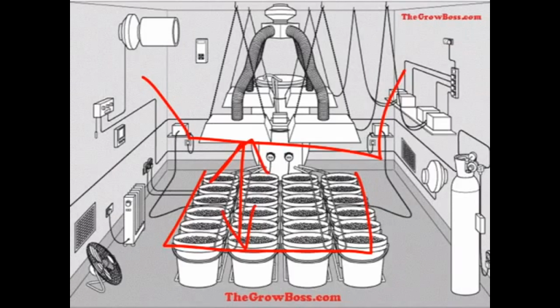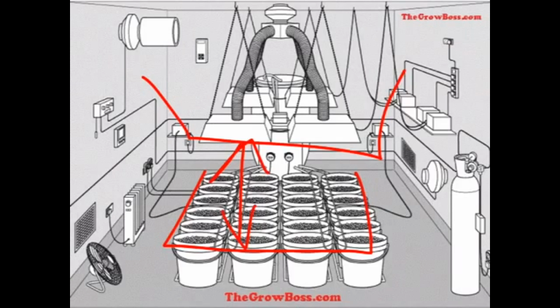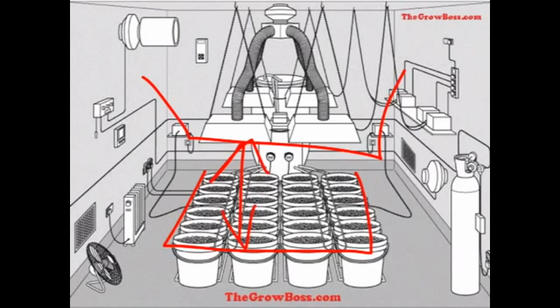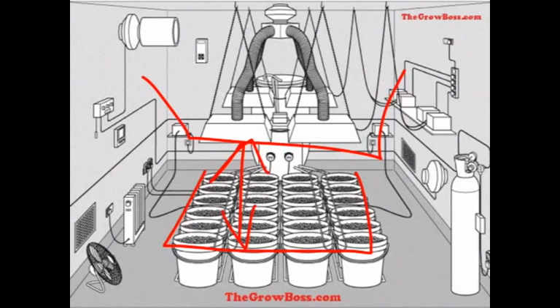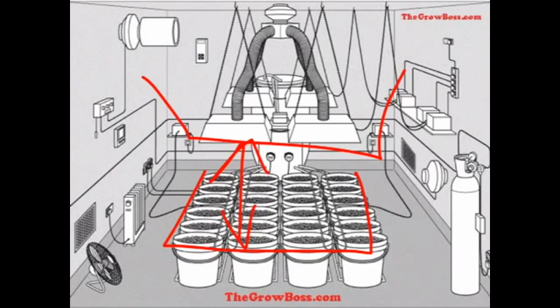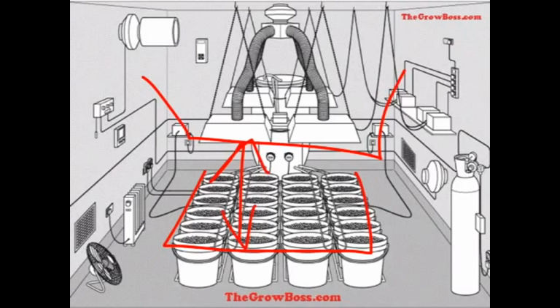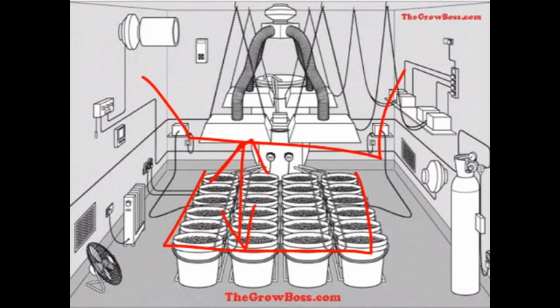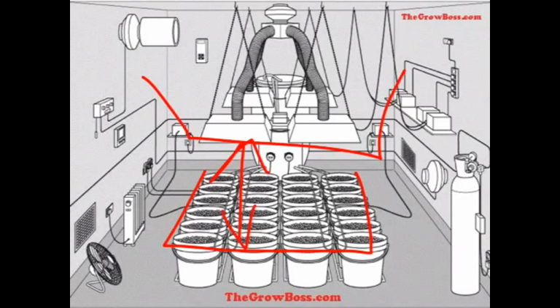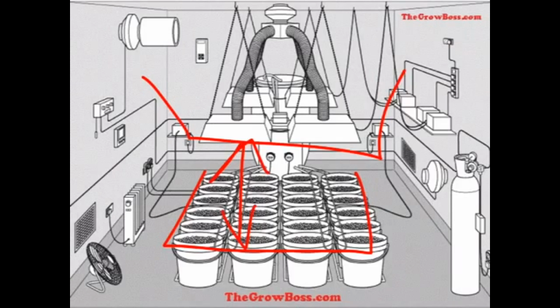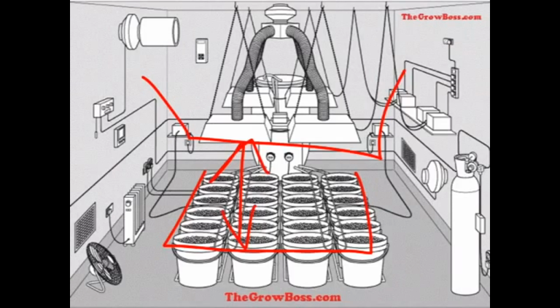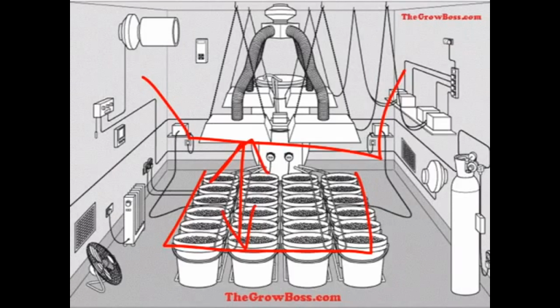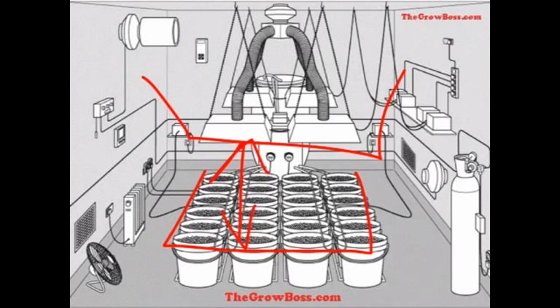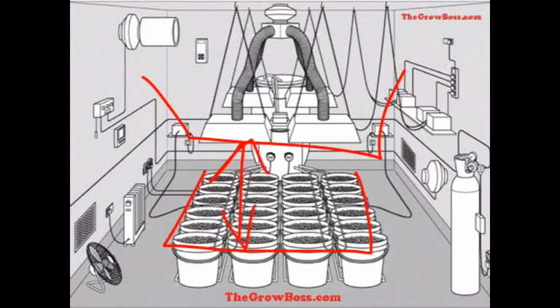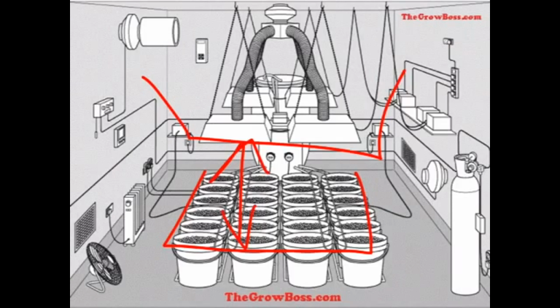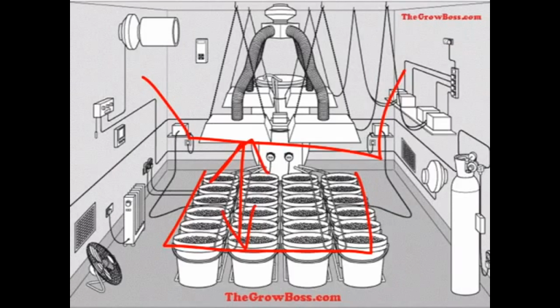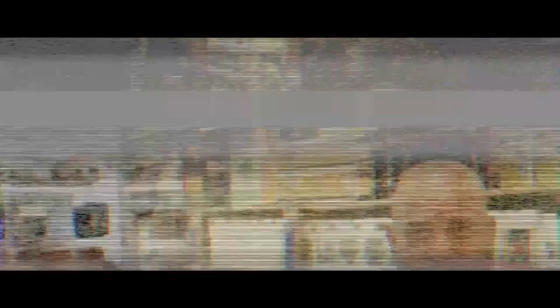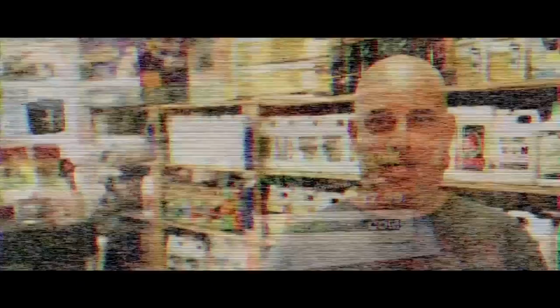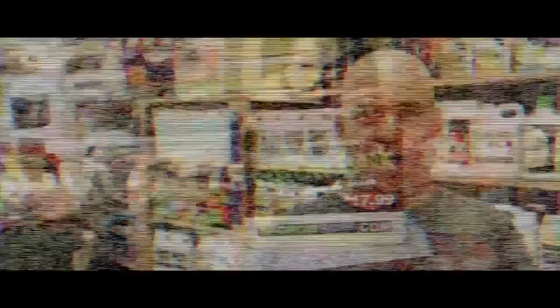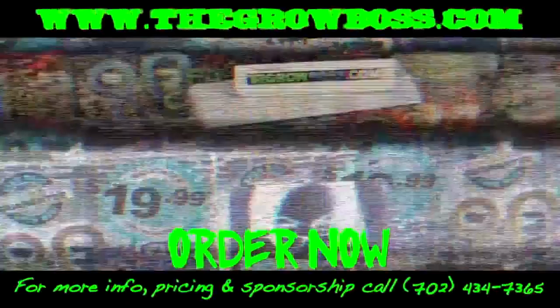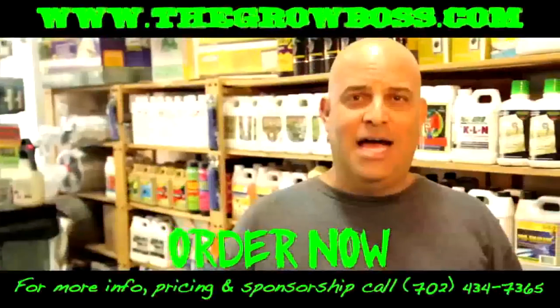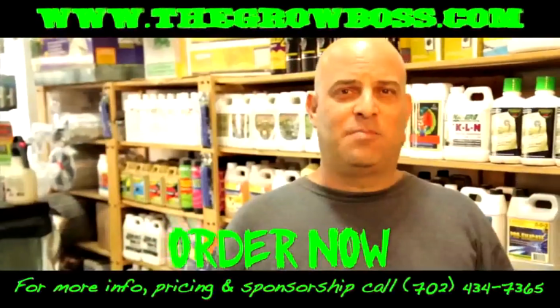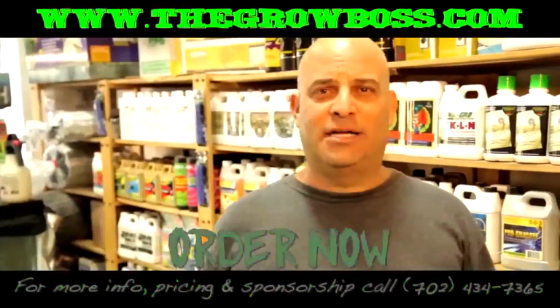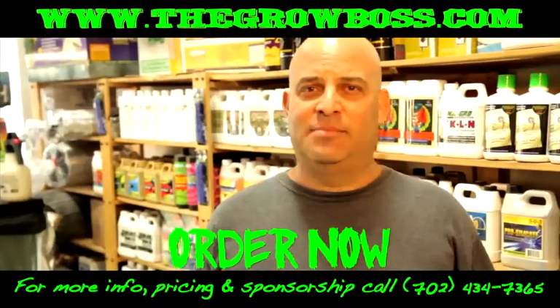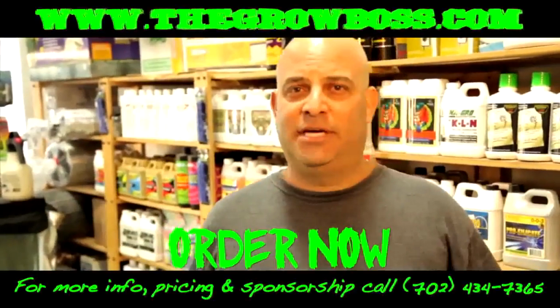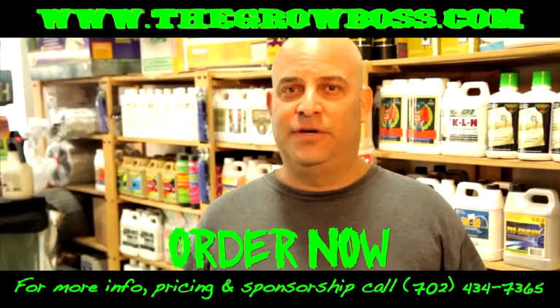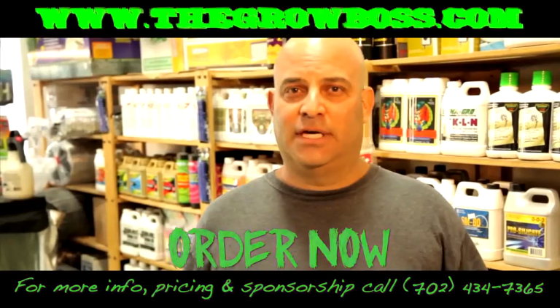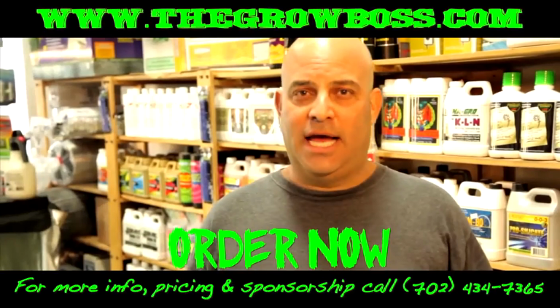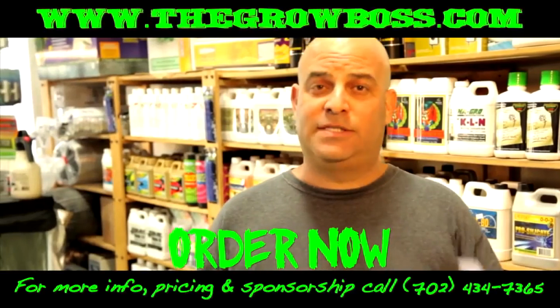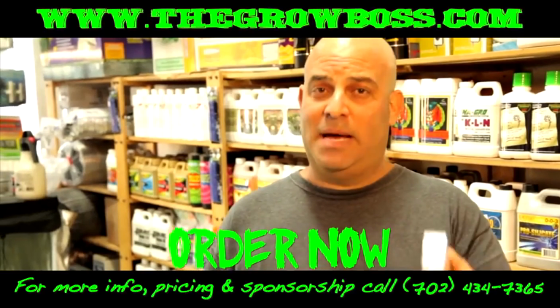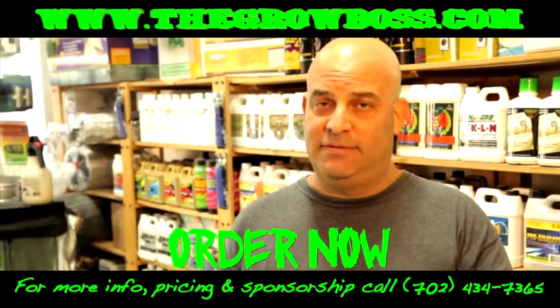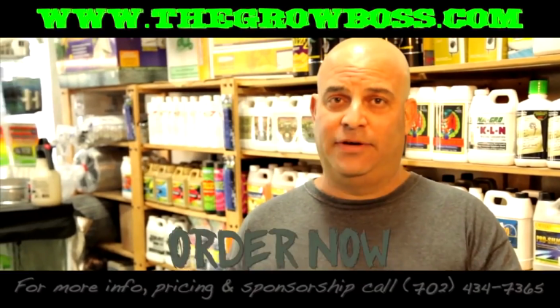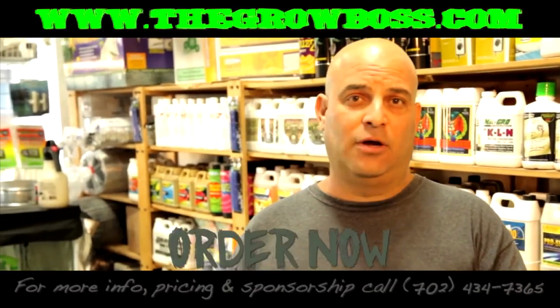I'll show you why, but first a word from our sponsor. Hydroponics can be confusing and expensive if you don't know what you're doing.